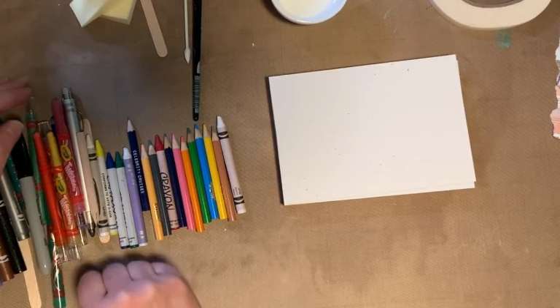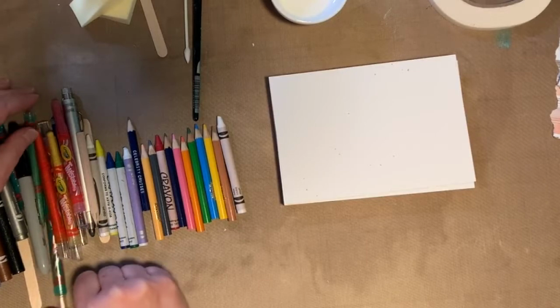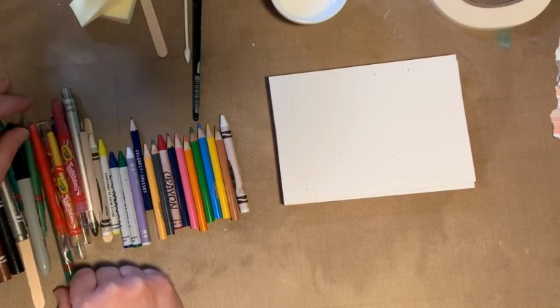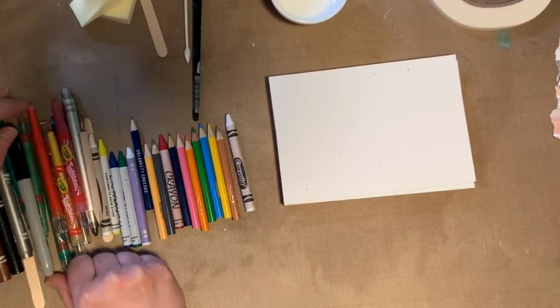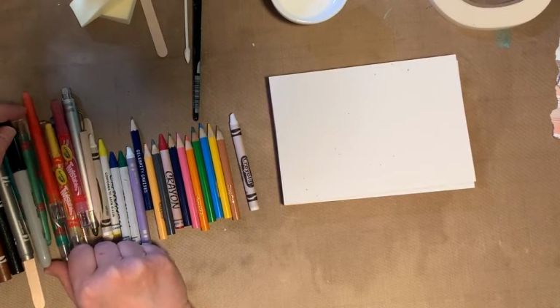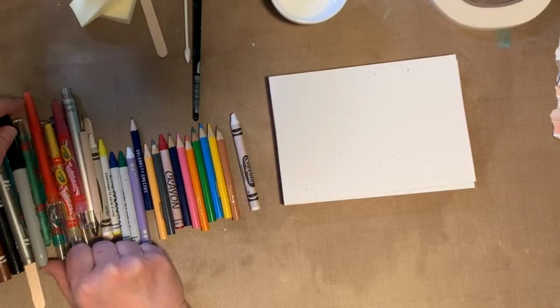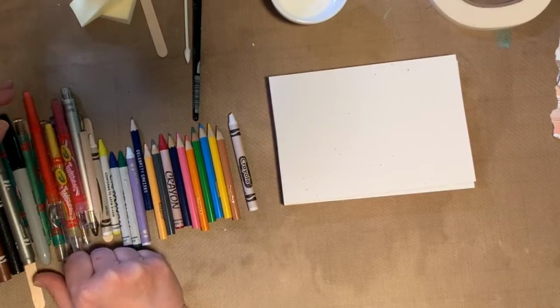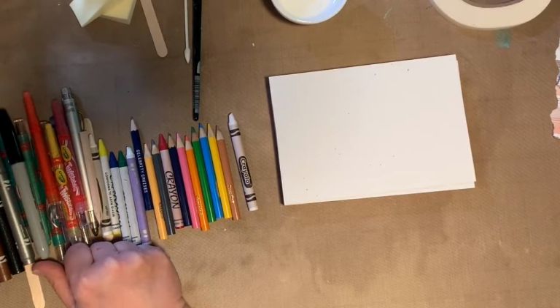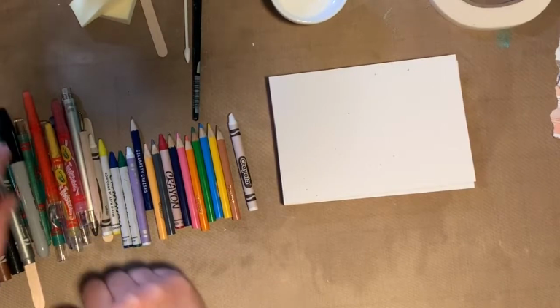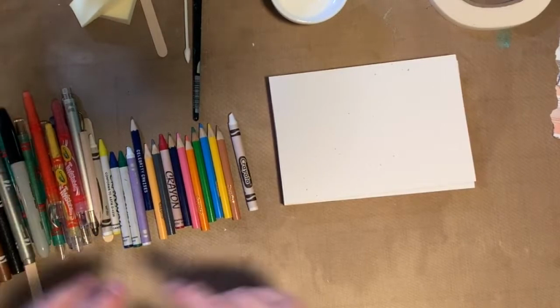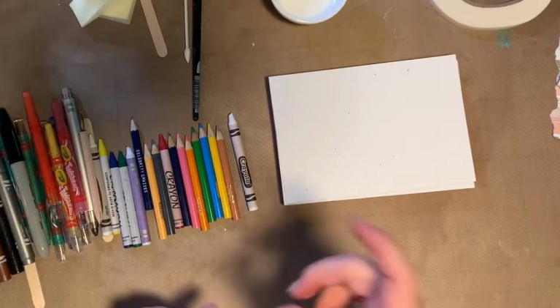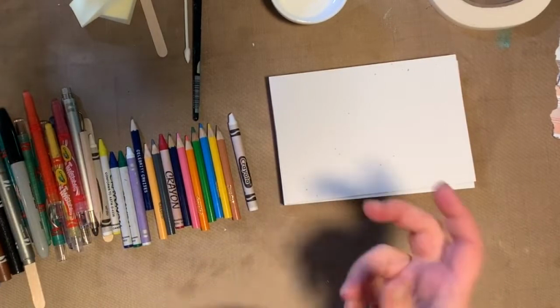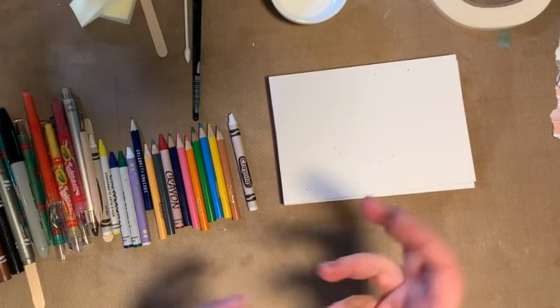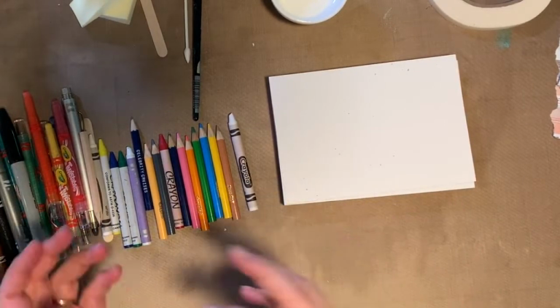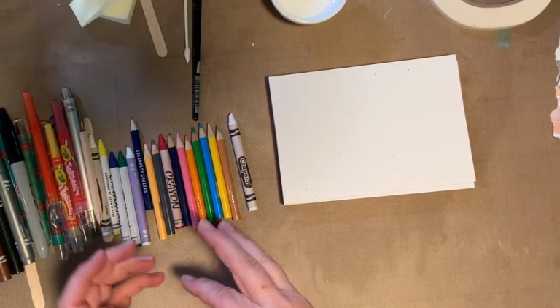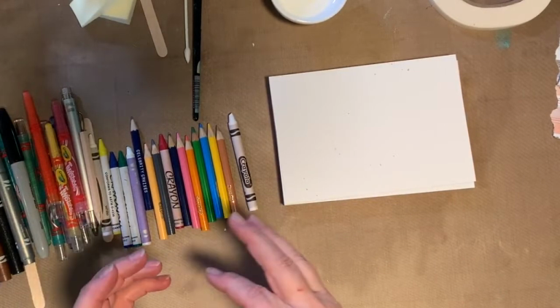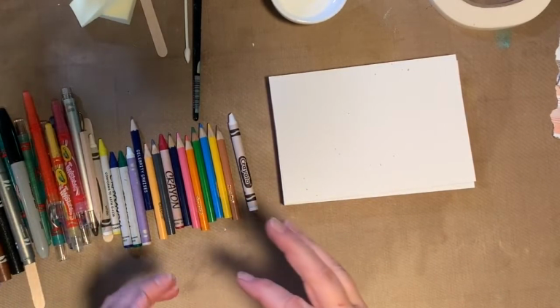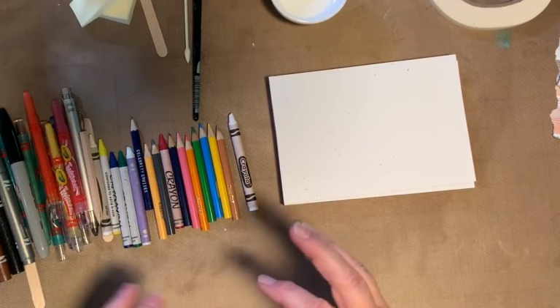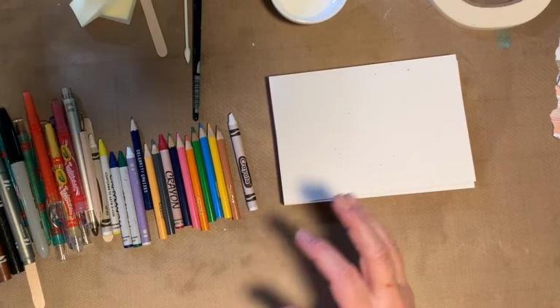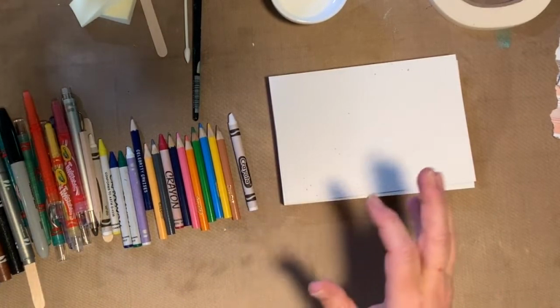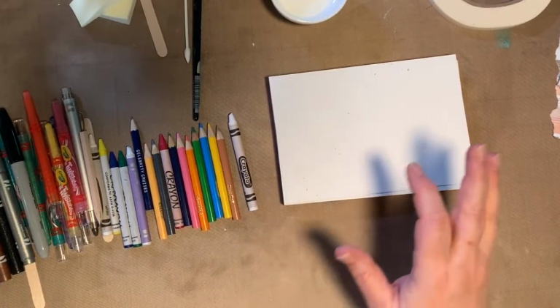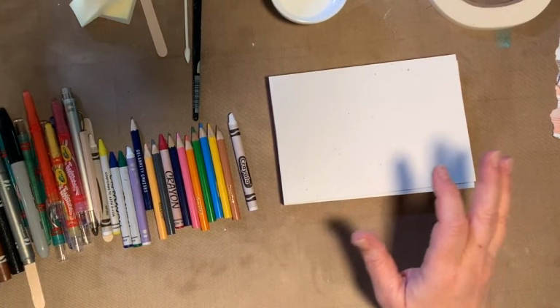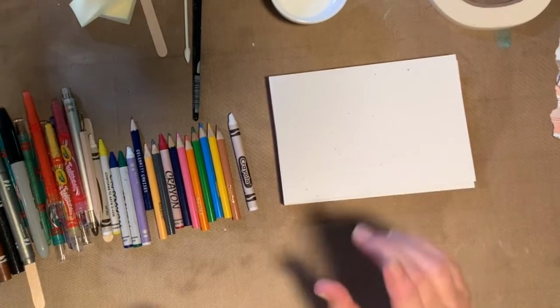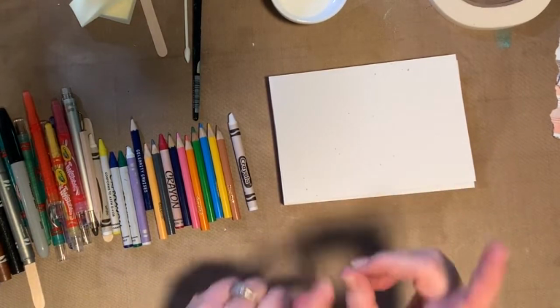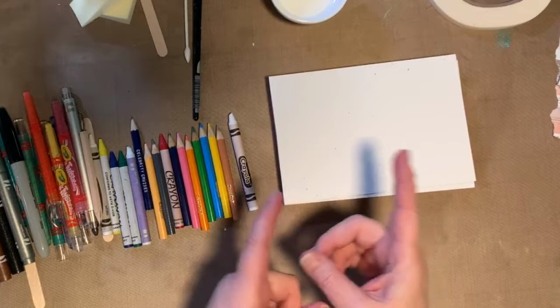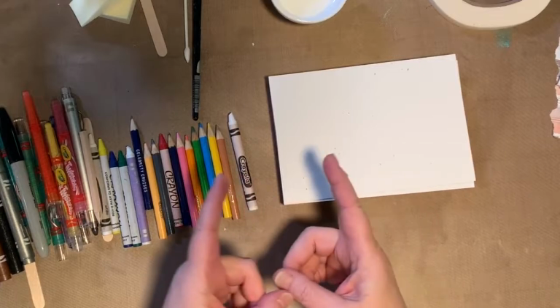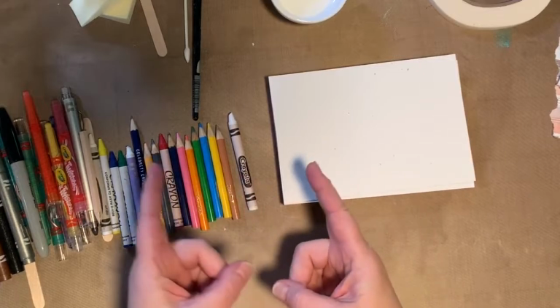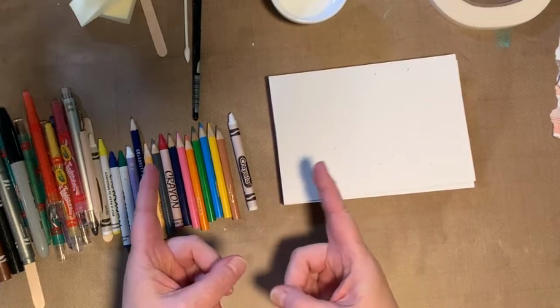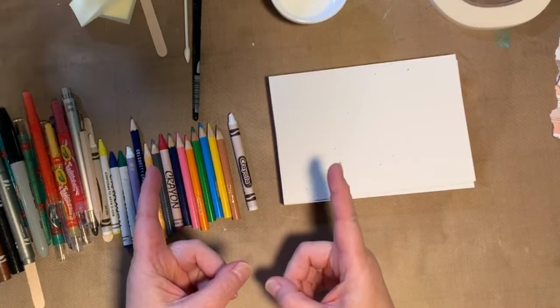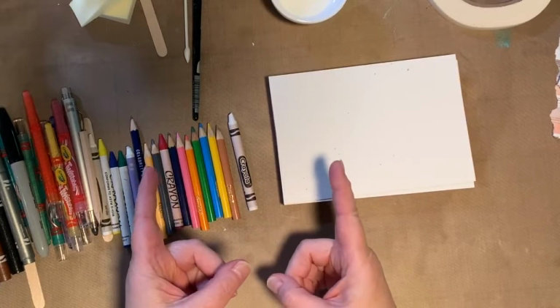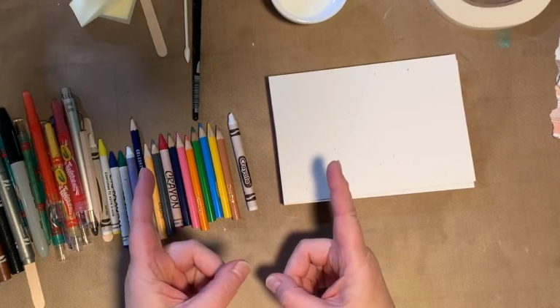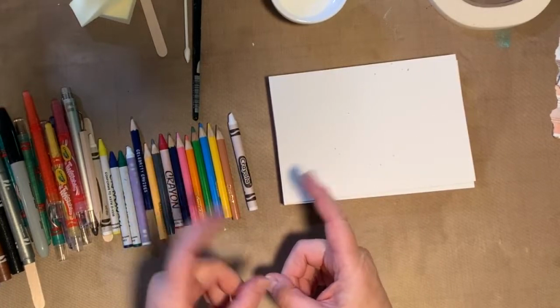That includes markers, crayons, scissors, whatever it is — make sure you have mom and dad's permission, okay?